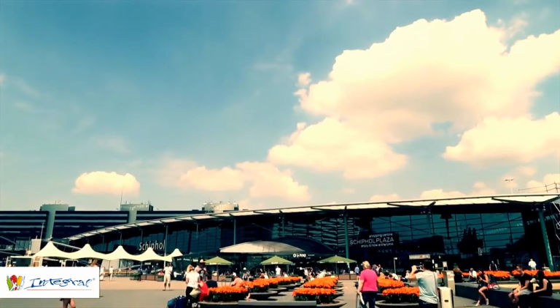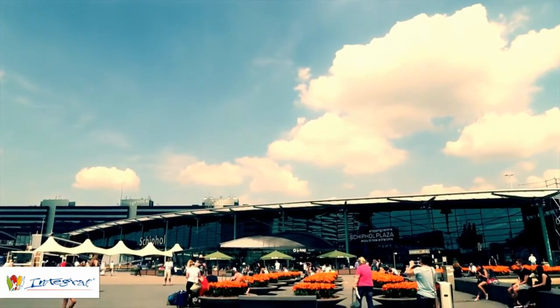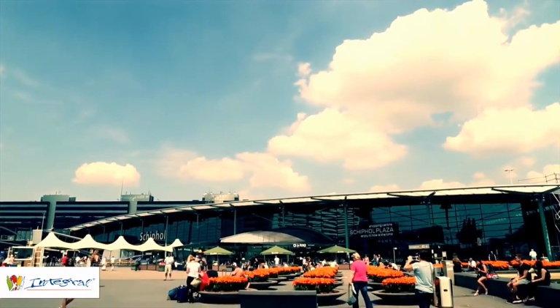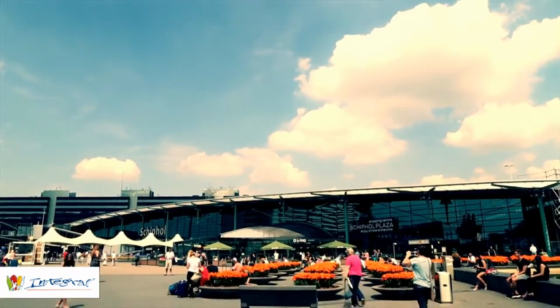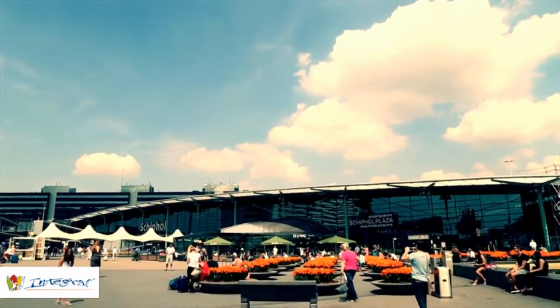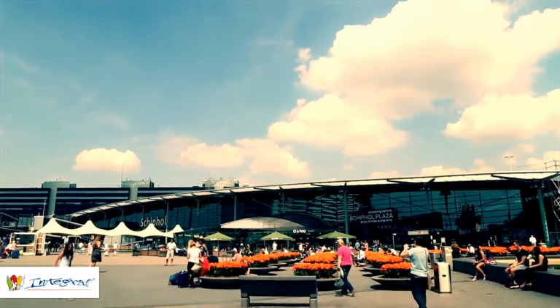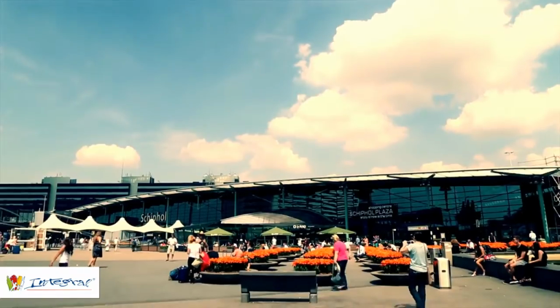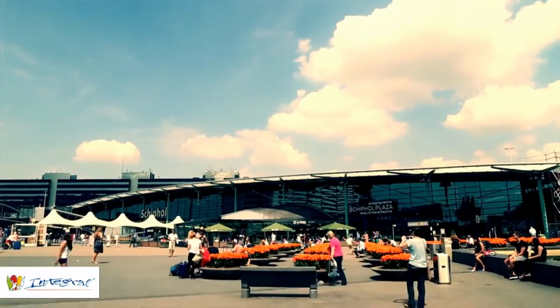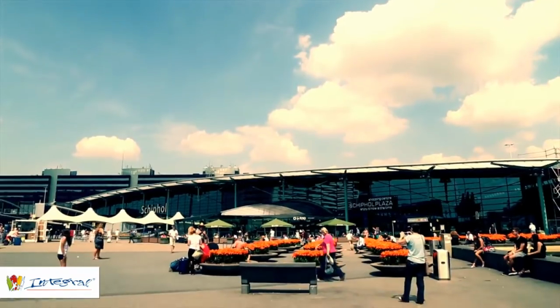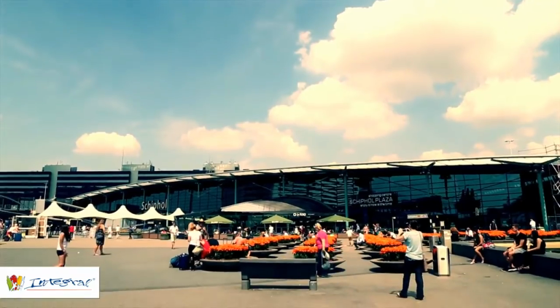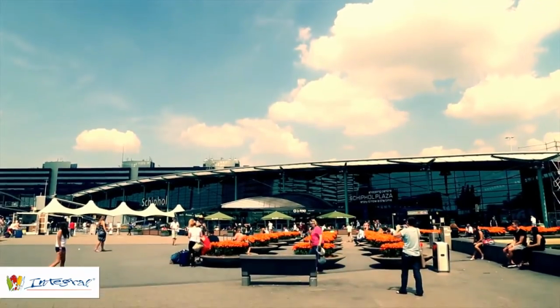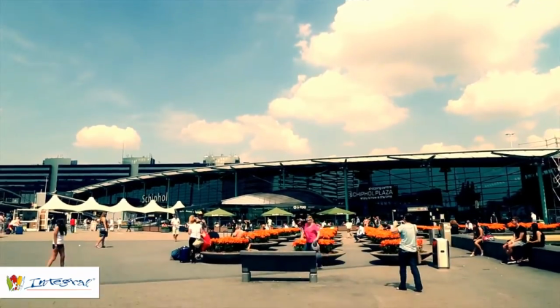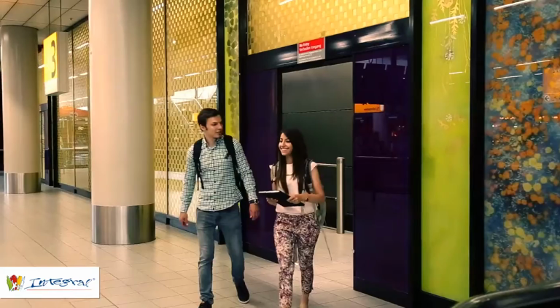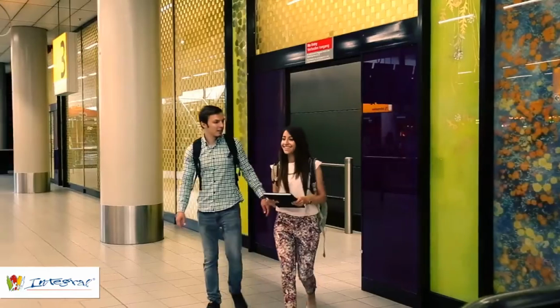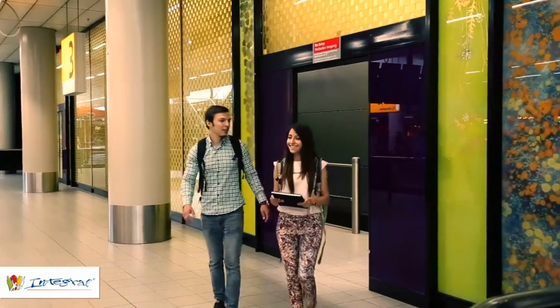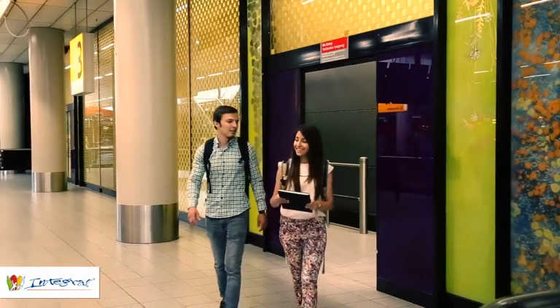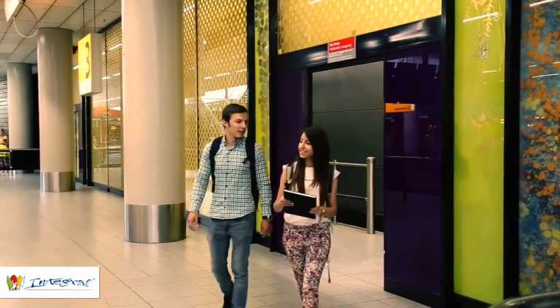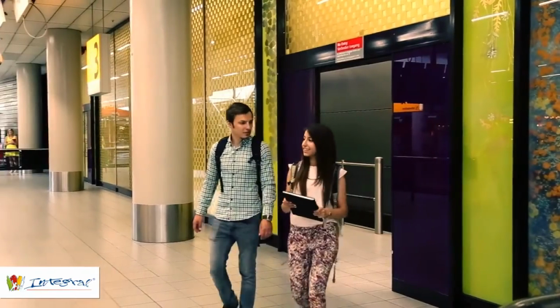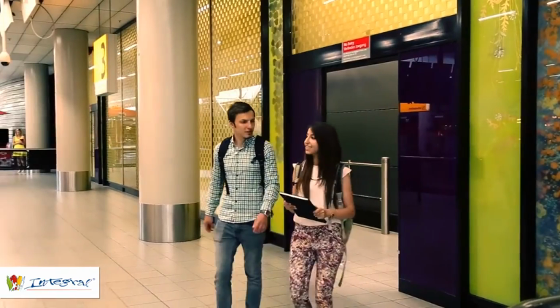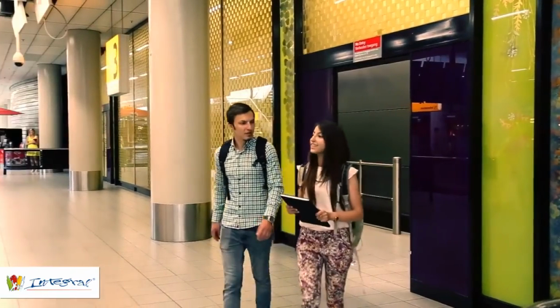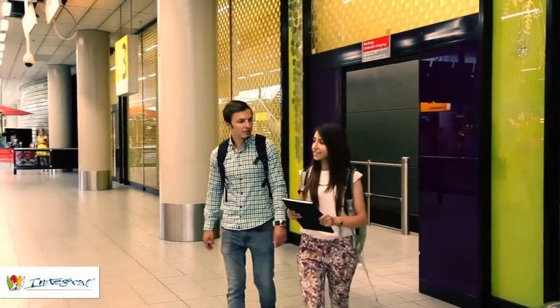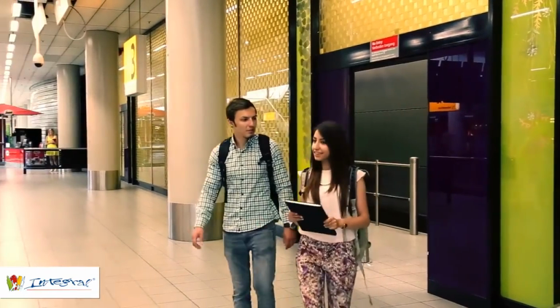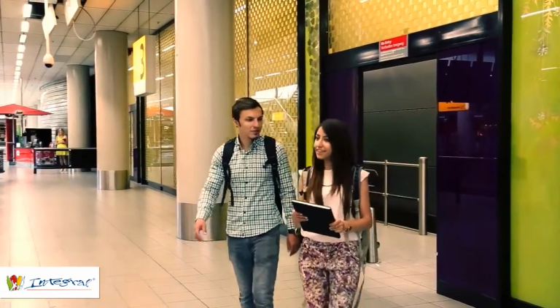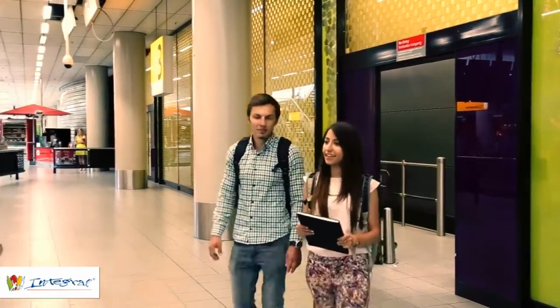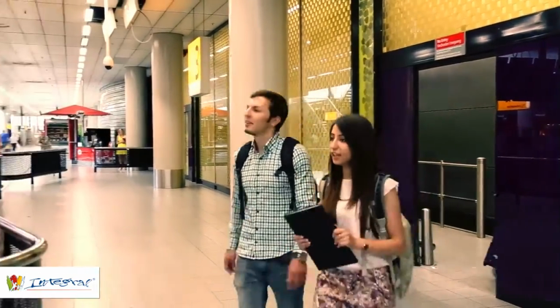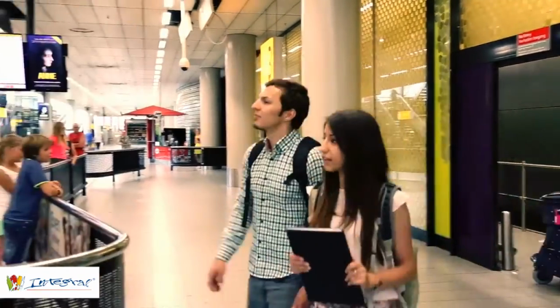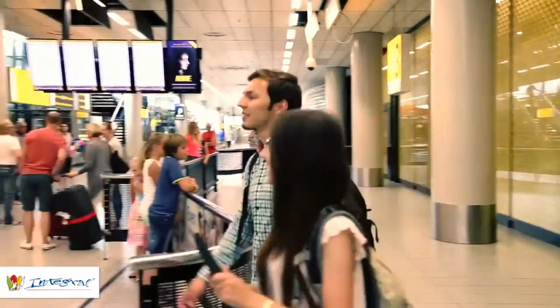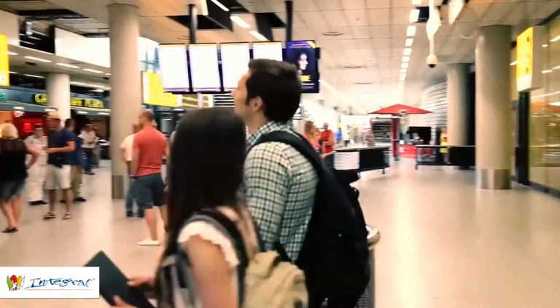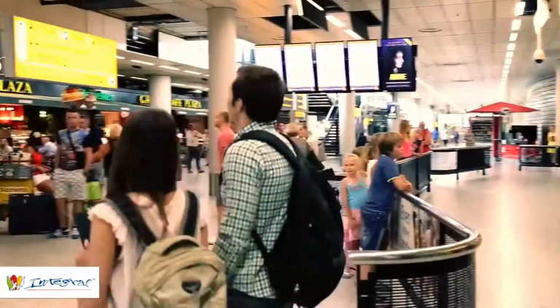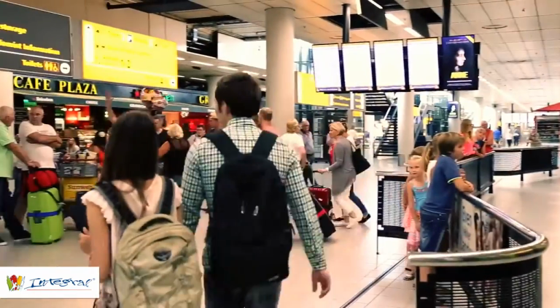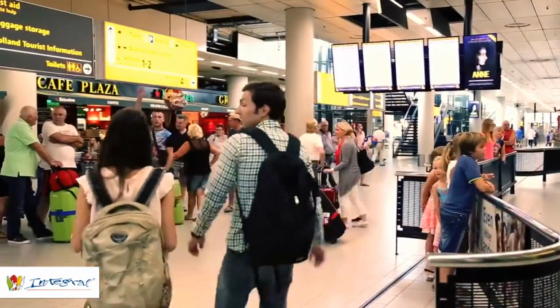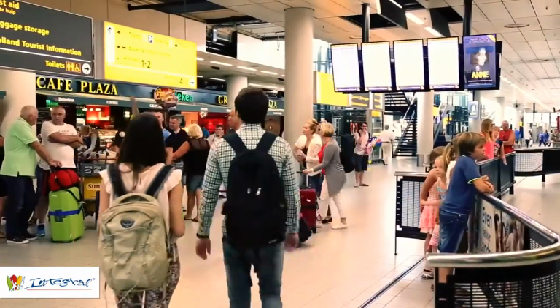Welcome to Holland. But how do you get from Schiphol Airport to the main campus?